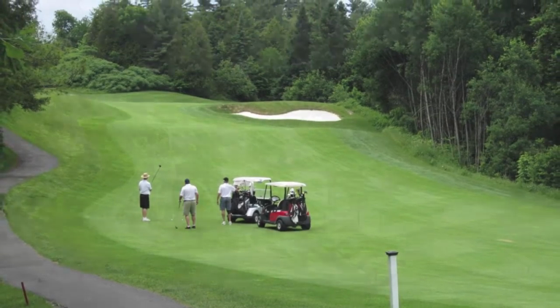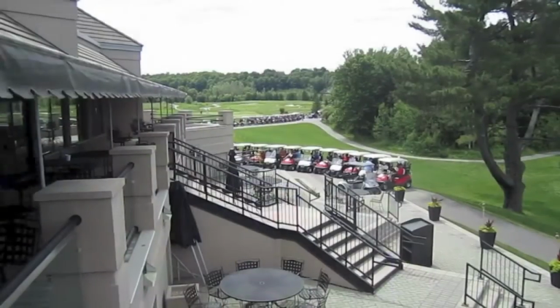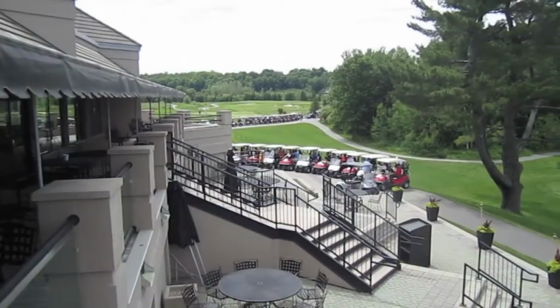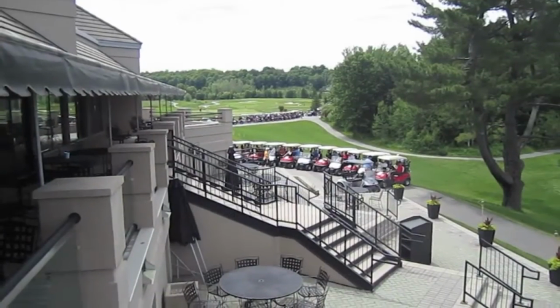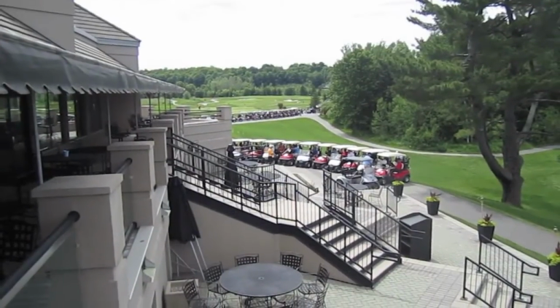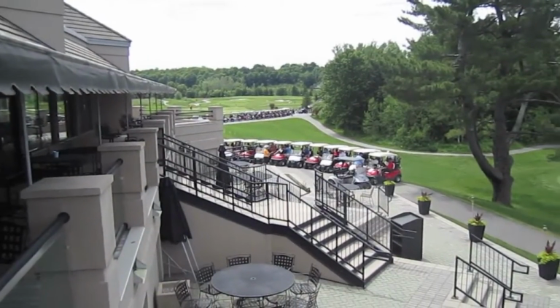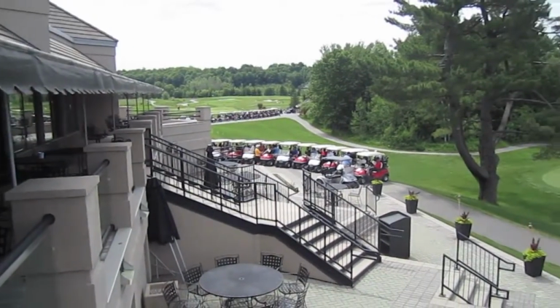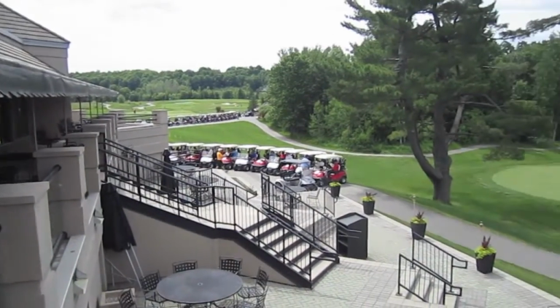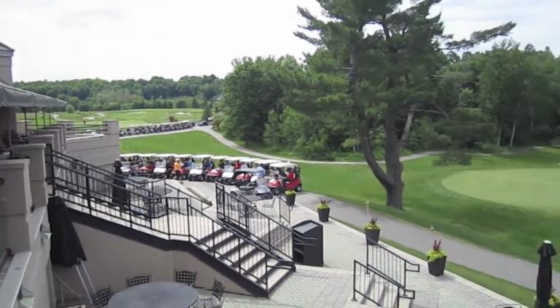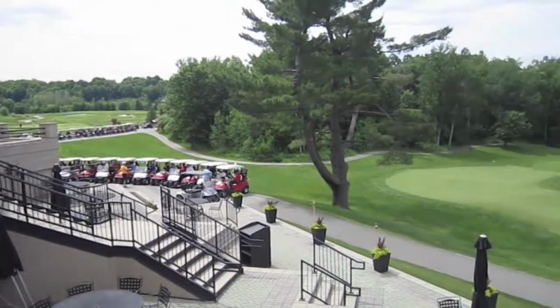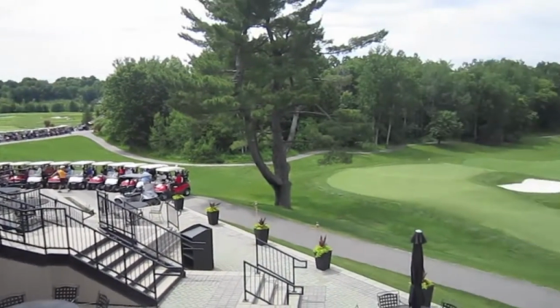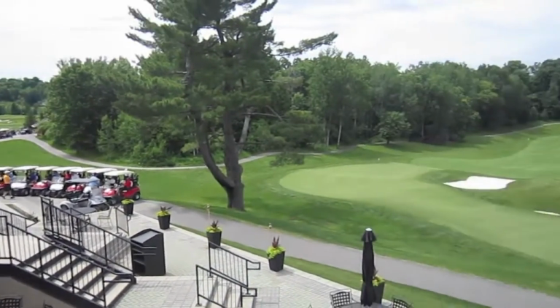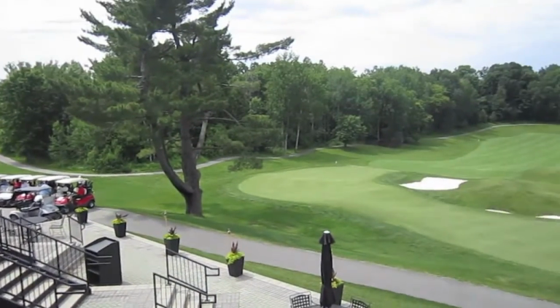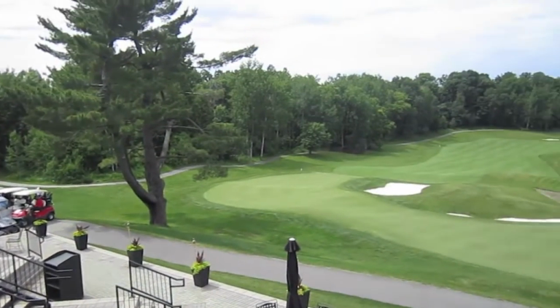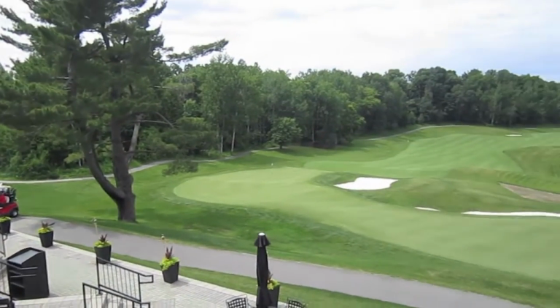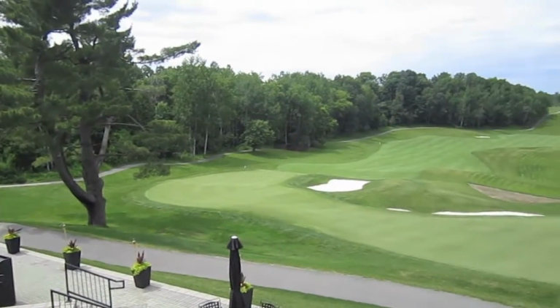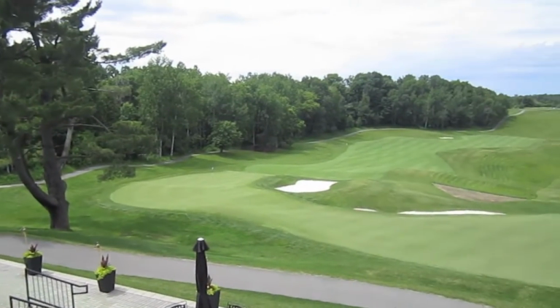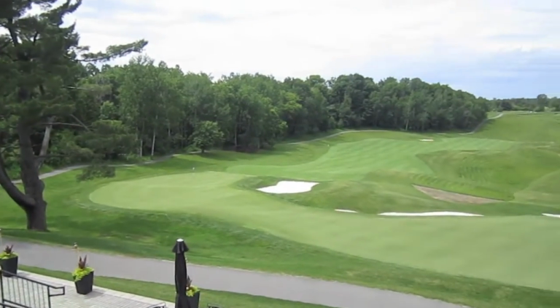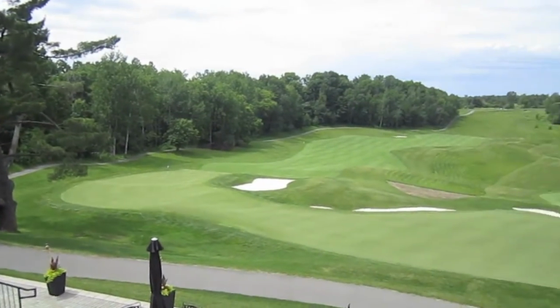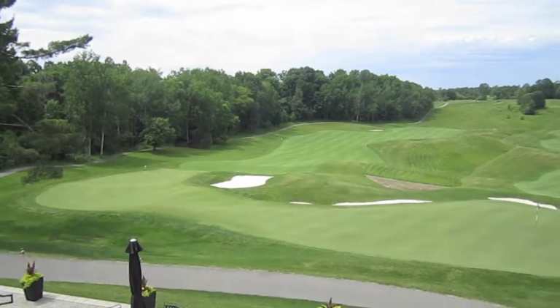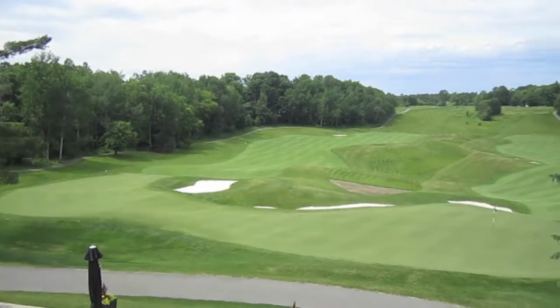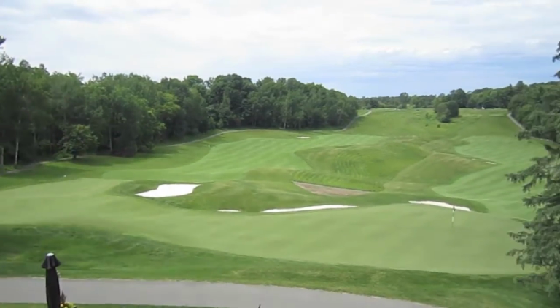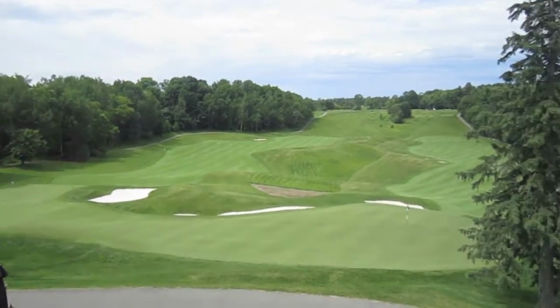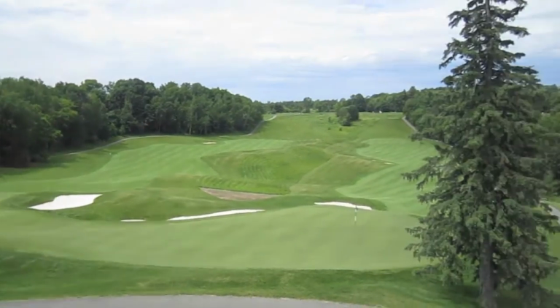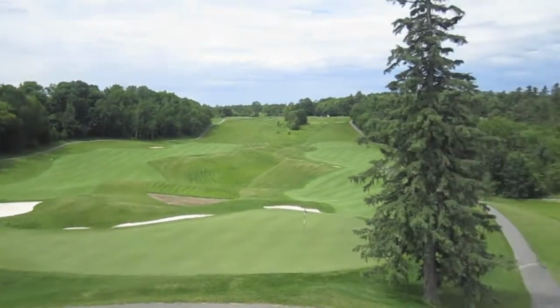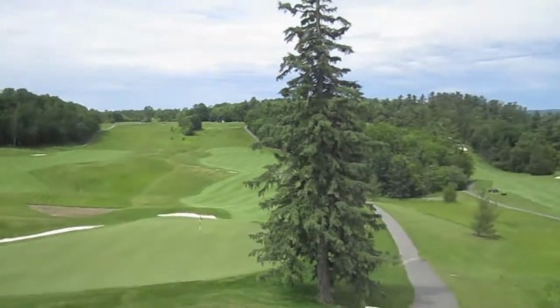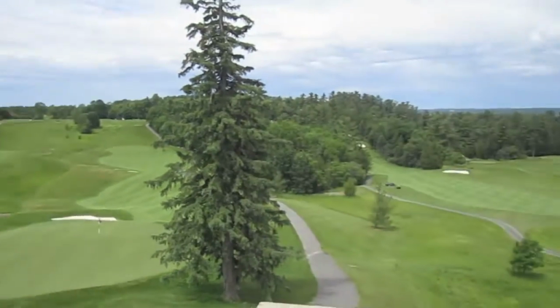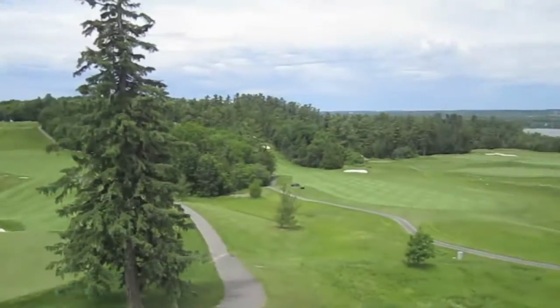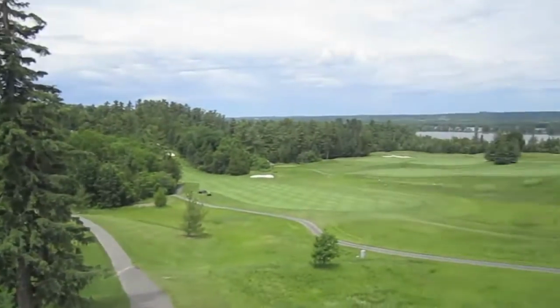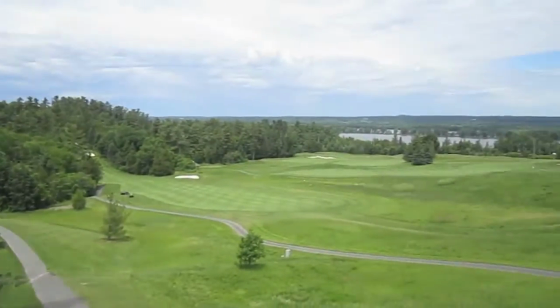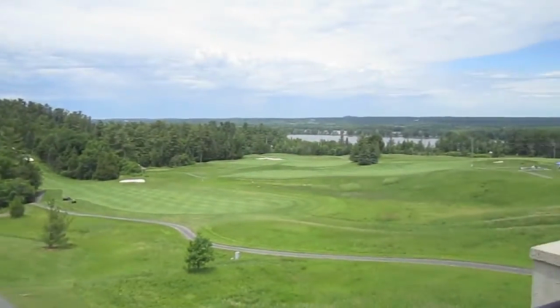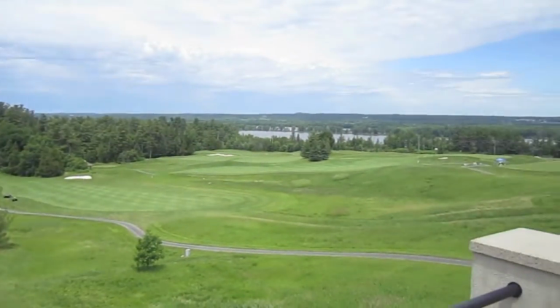When you get hungry, come and join us on the patio and have lunch overlooking Holes 9, 18 and the Ottawa River.